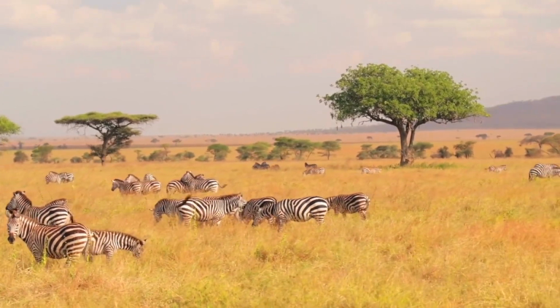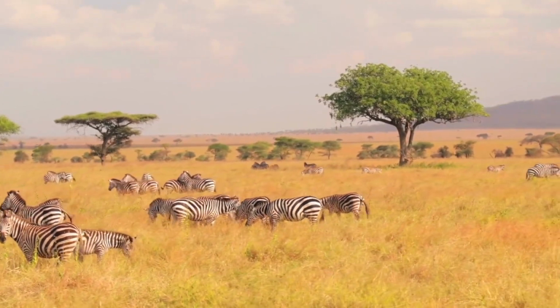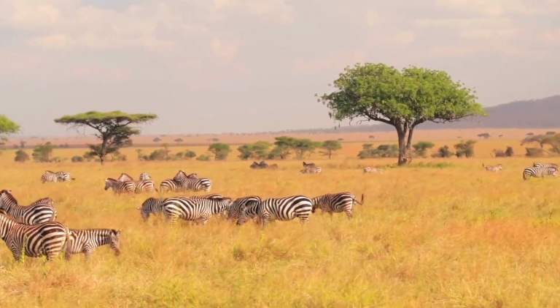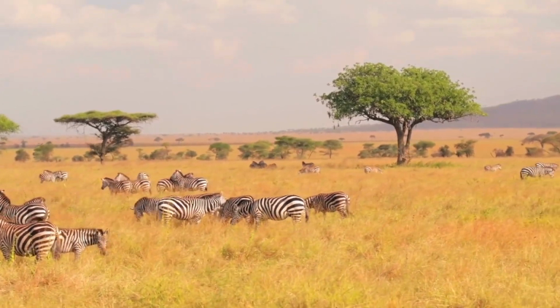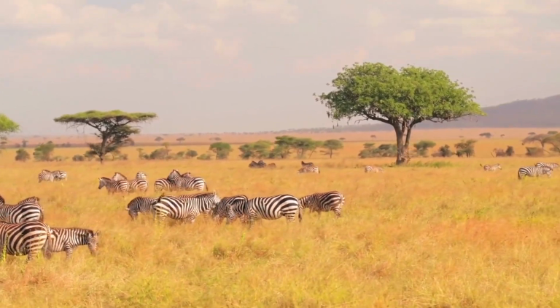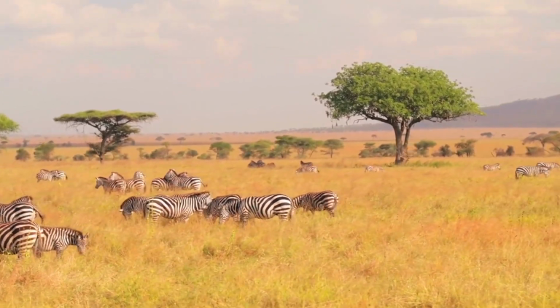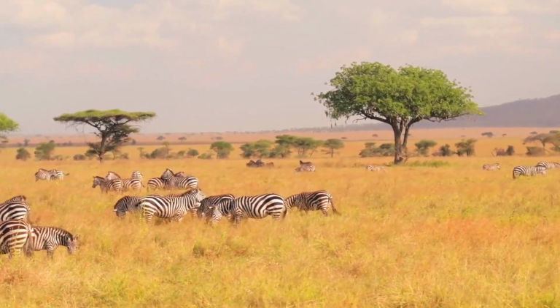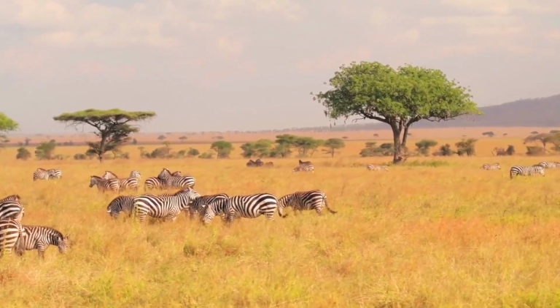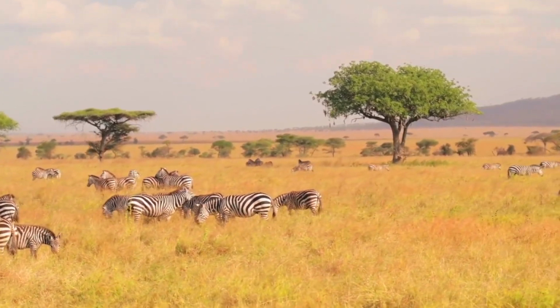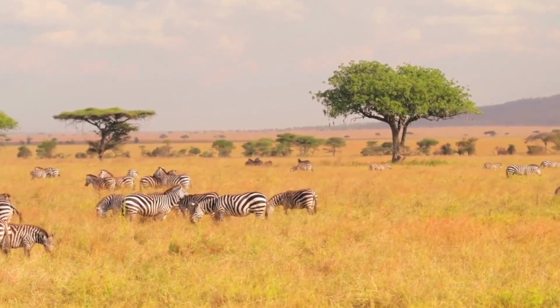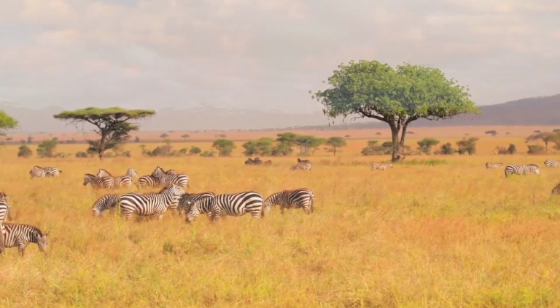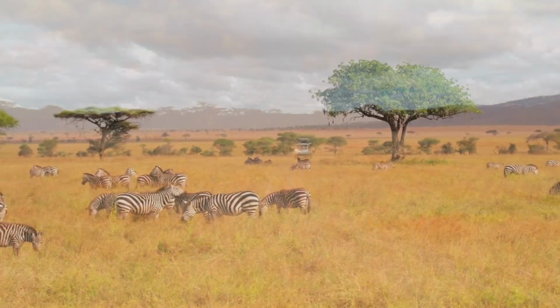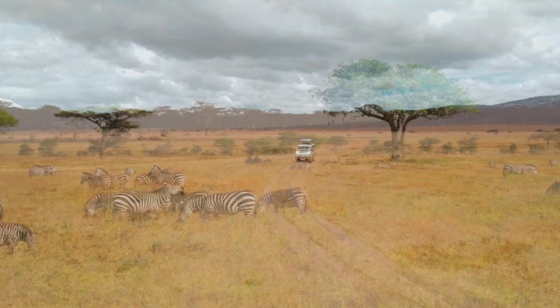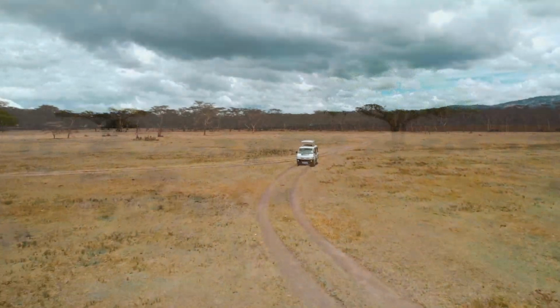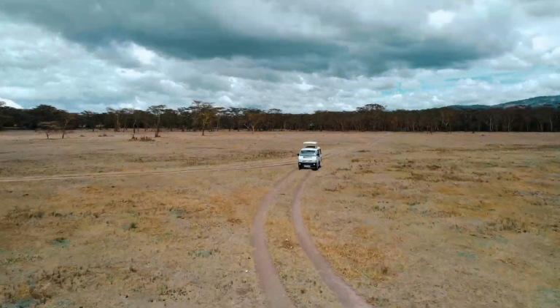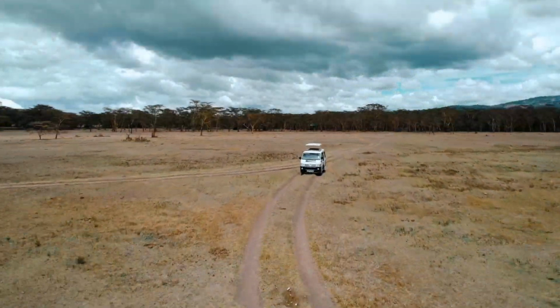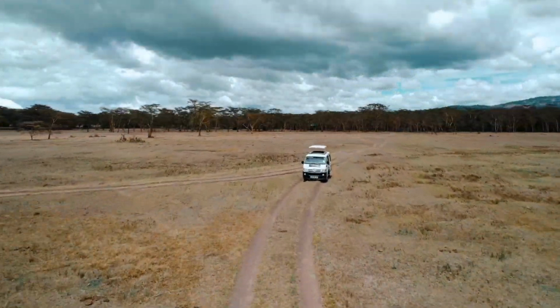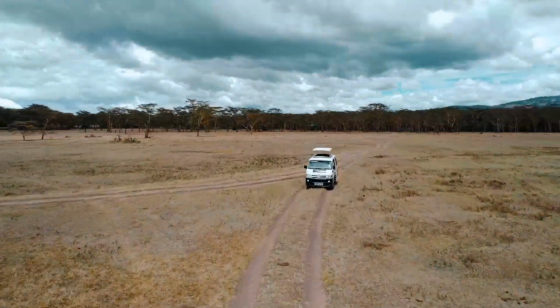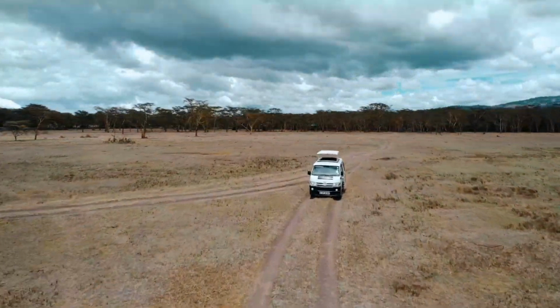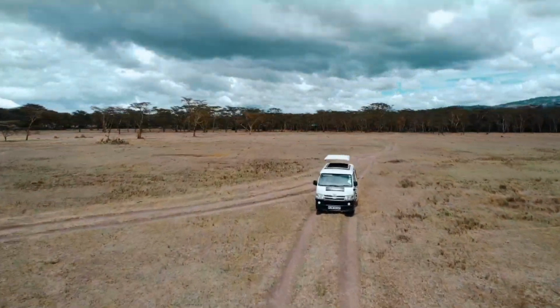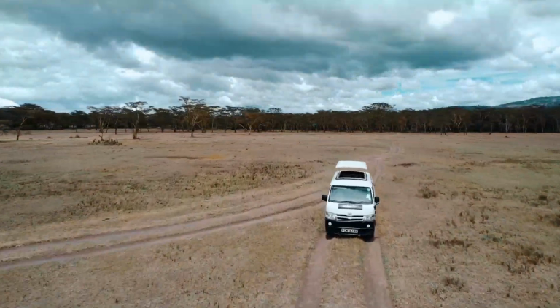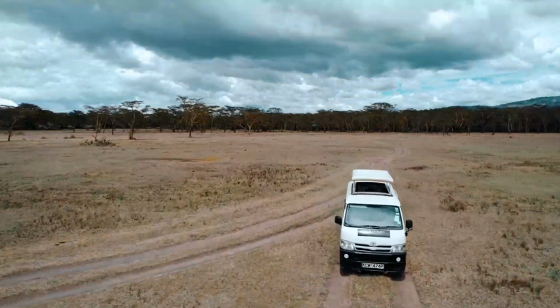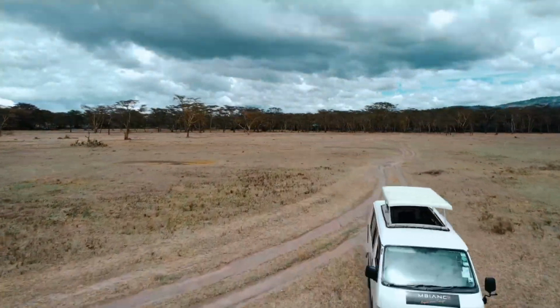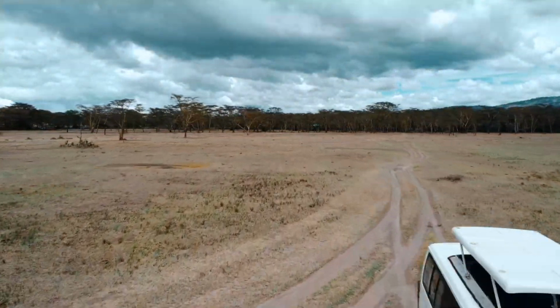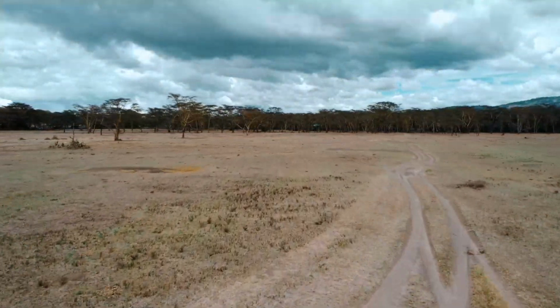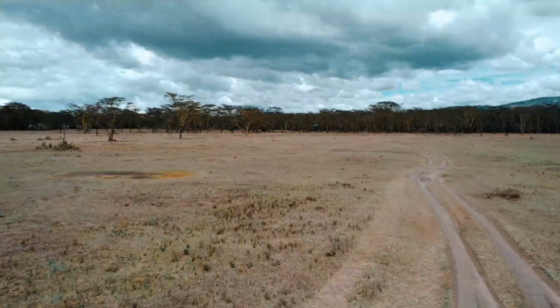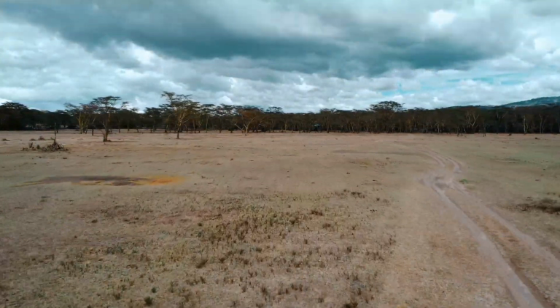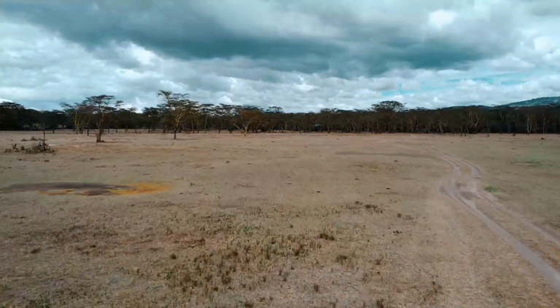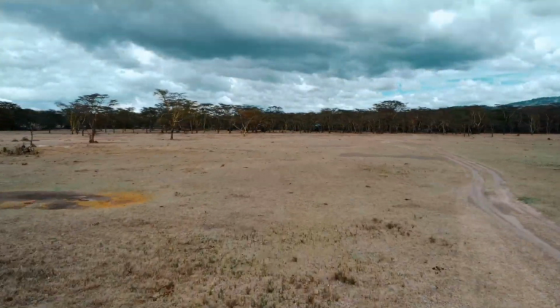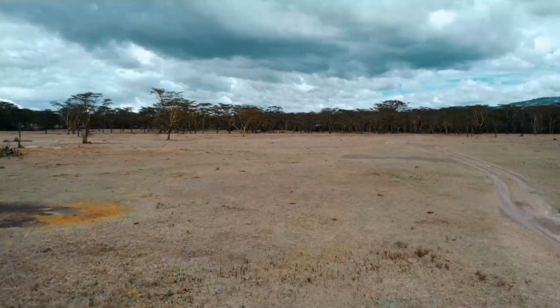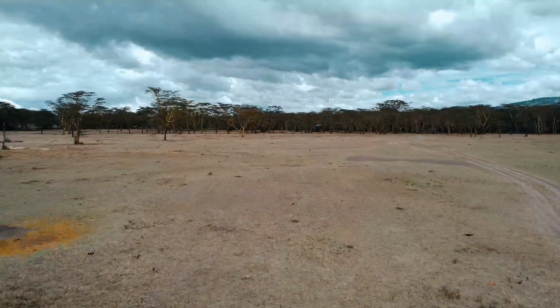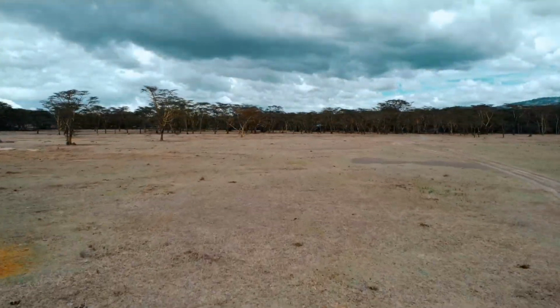These countries are found near to the equator. So let's take a look at some of the animals that you might find in the savannah.